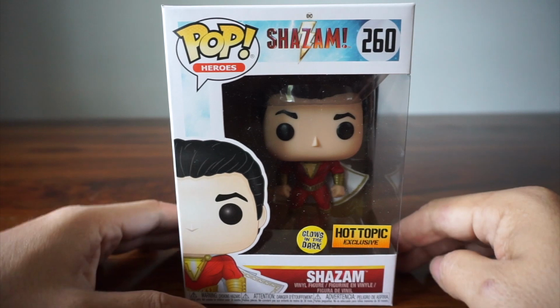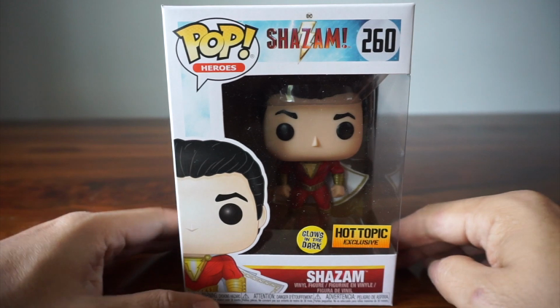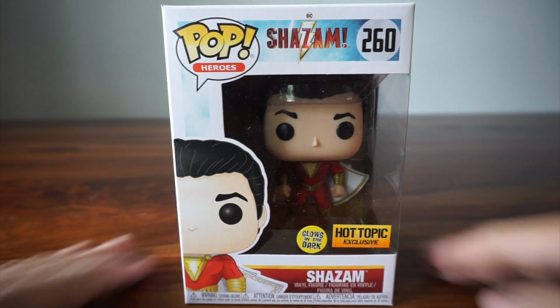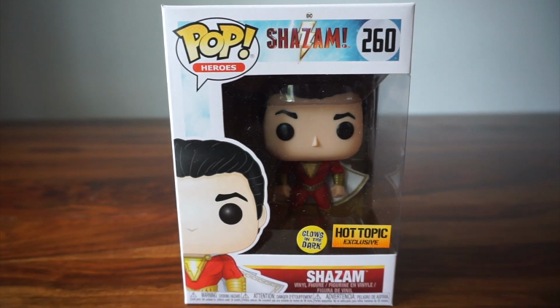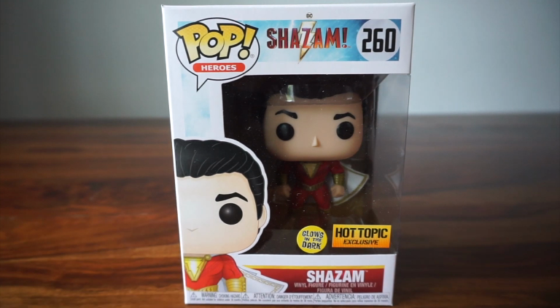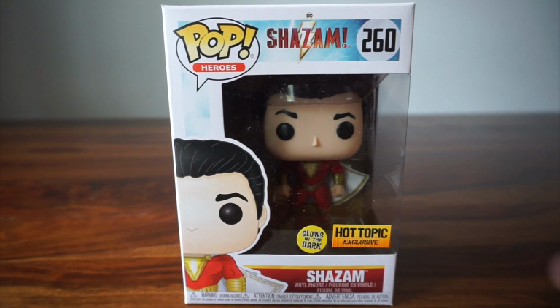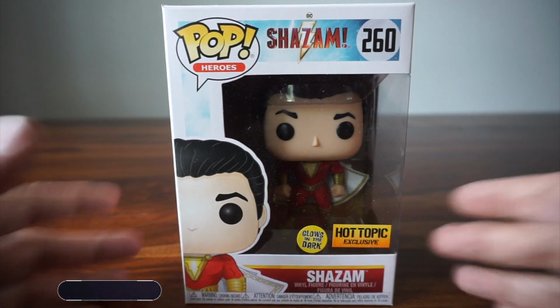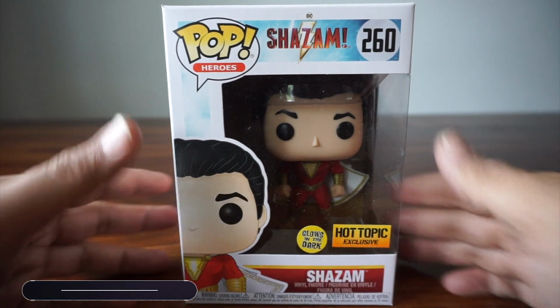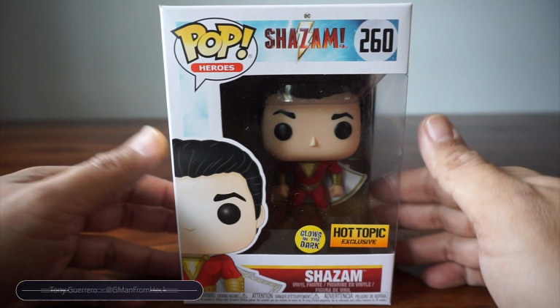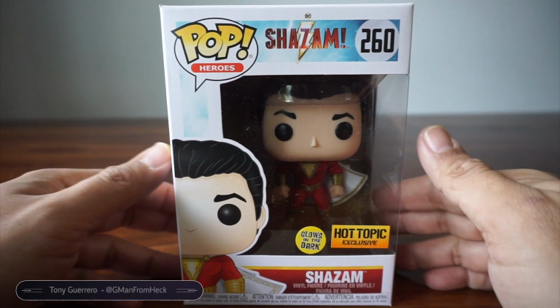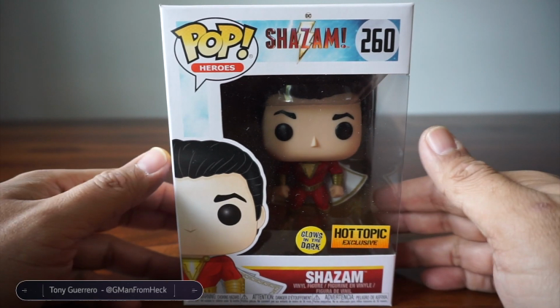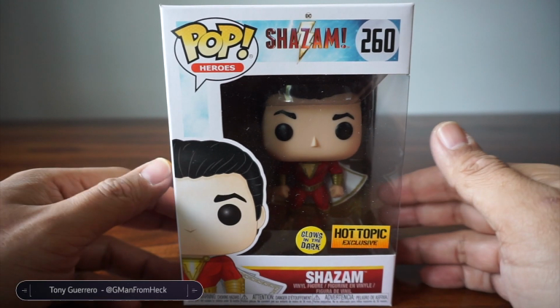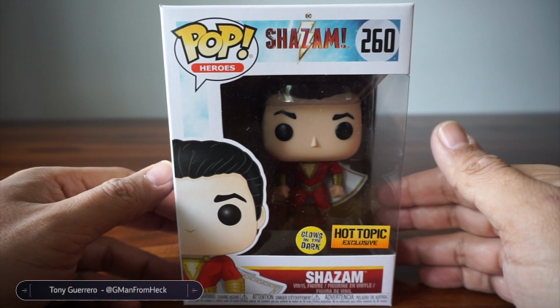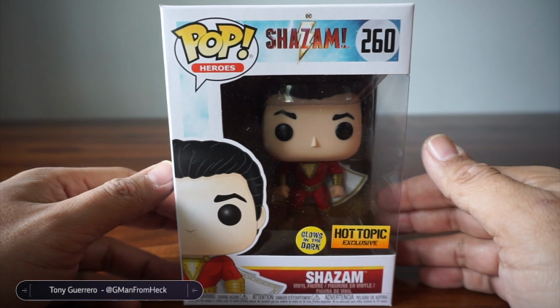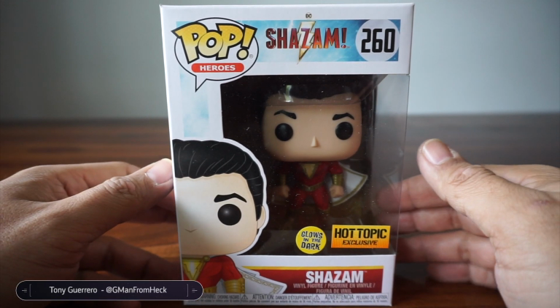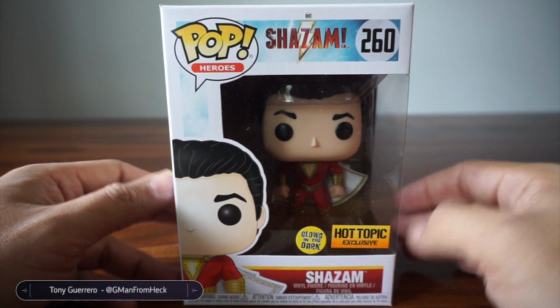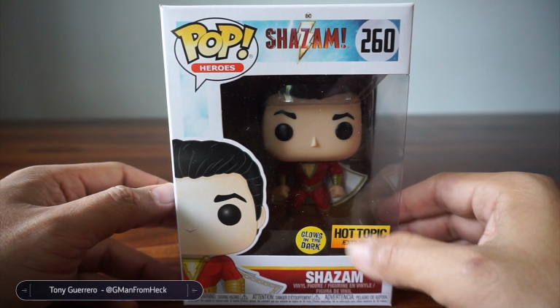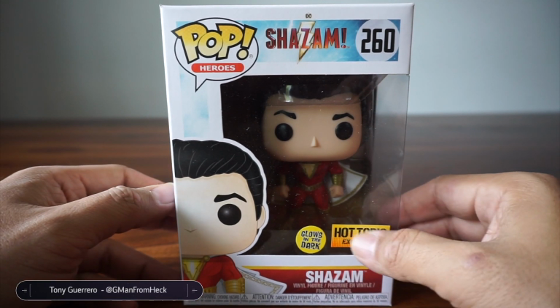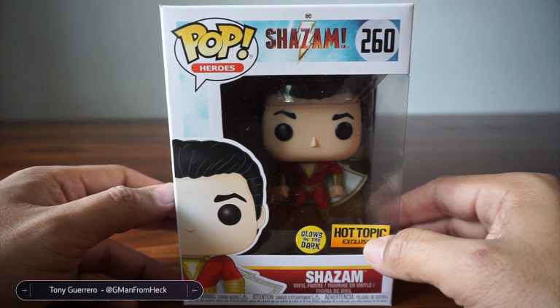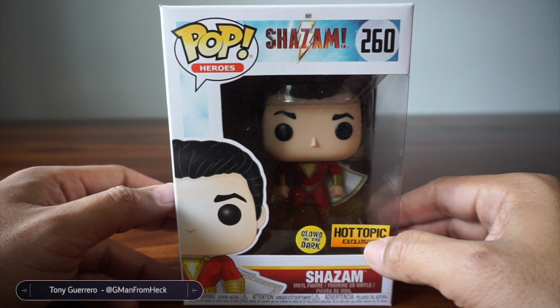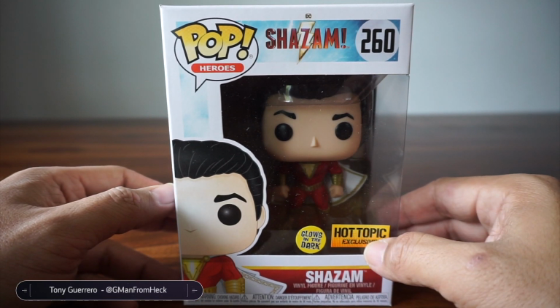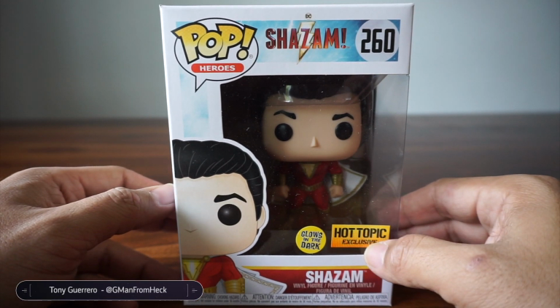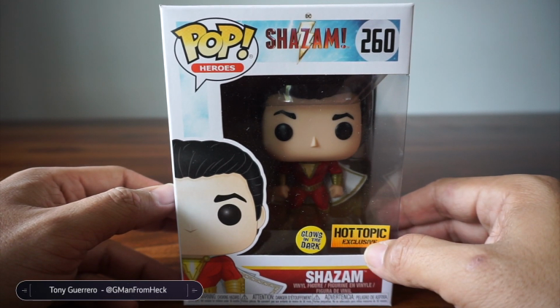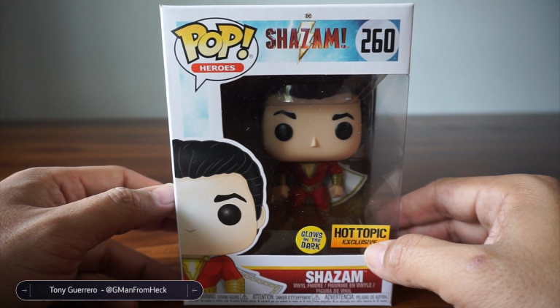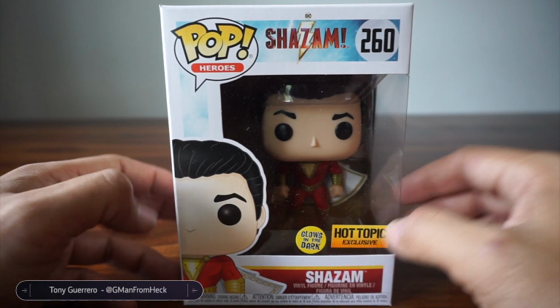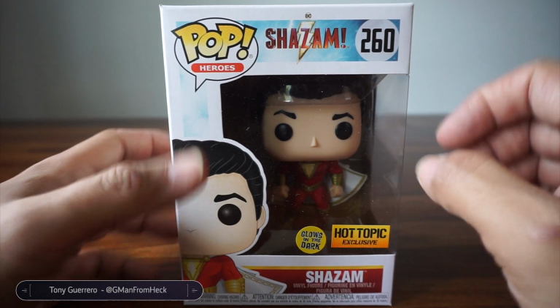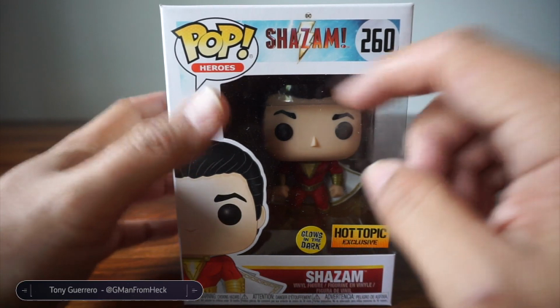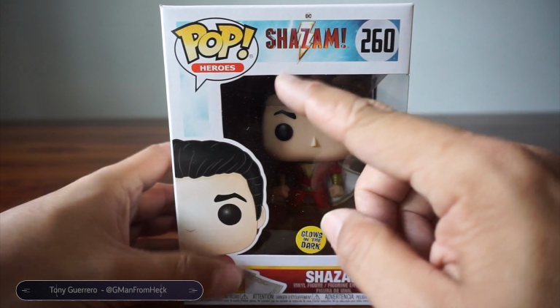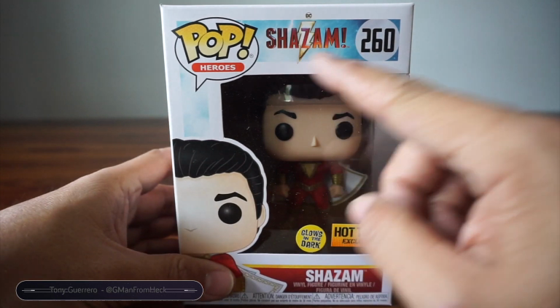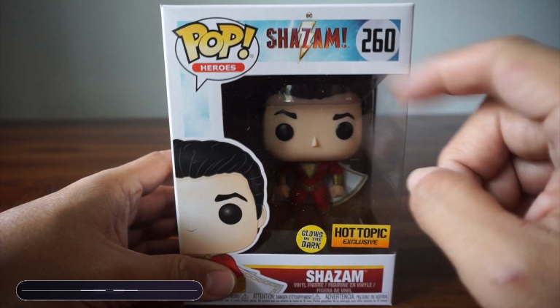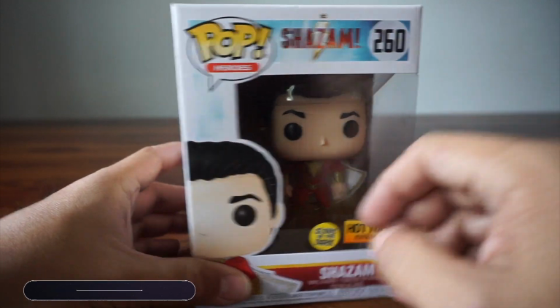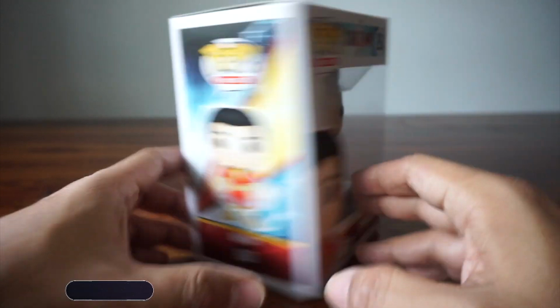Hey, it is unboxing time. We are going to look at a Hot Topic exclusive Funko Pop Shazam.